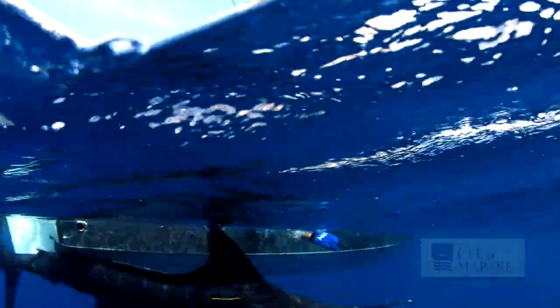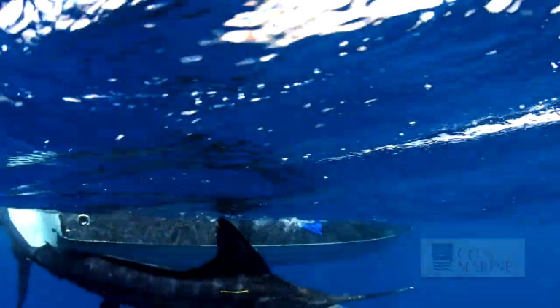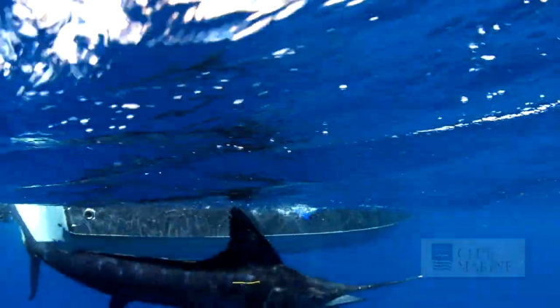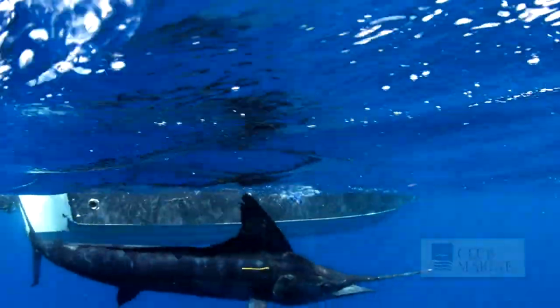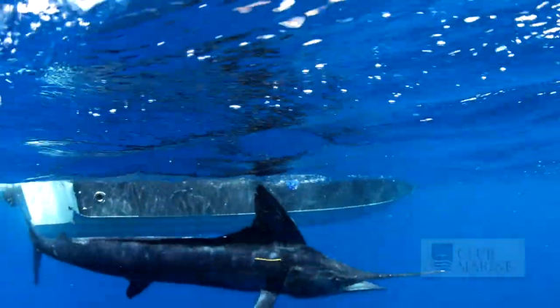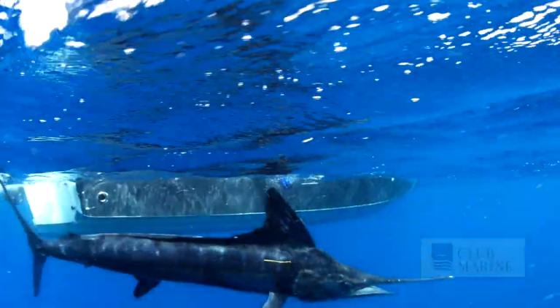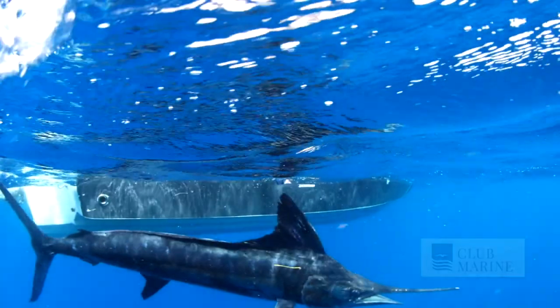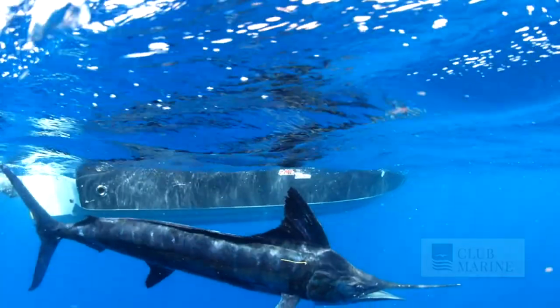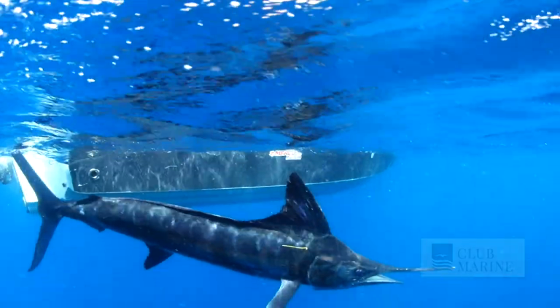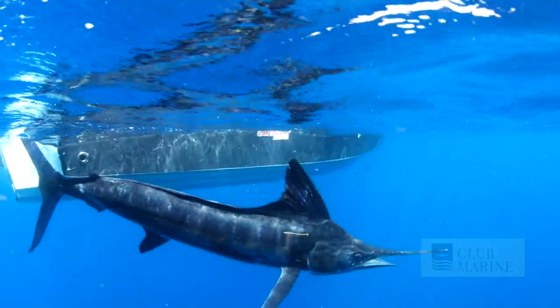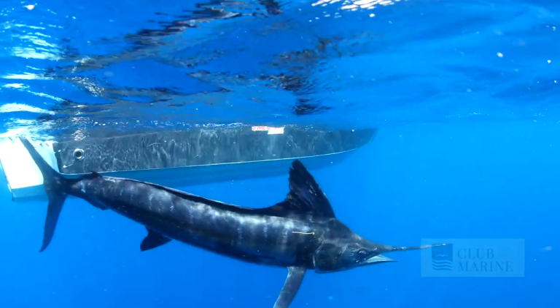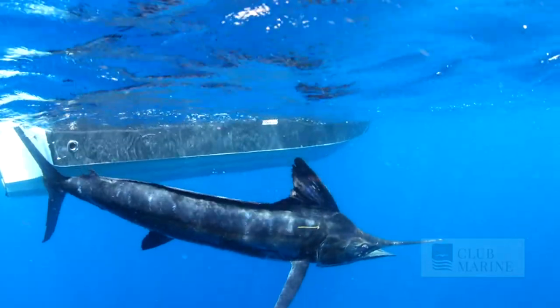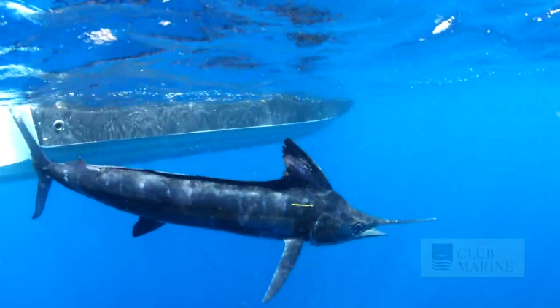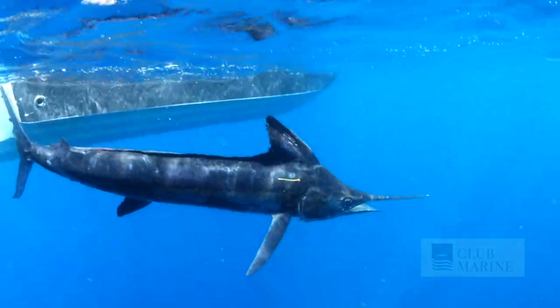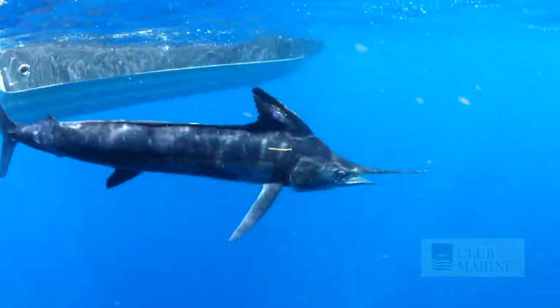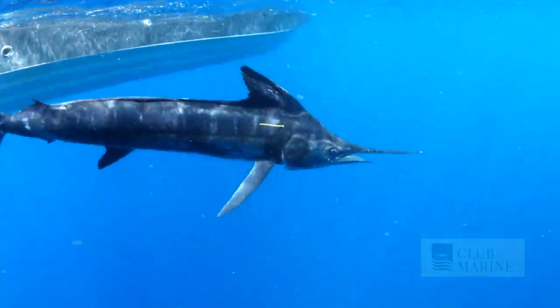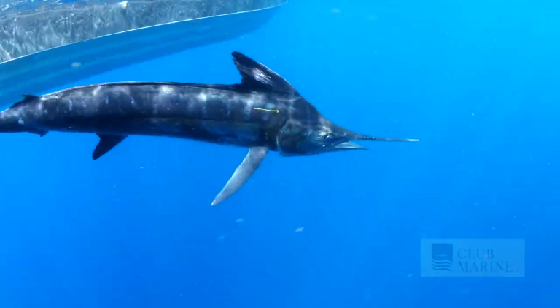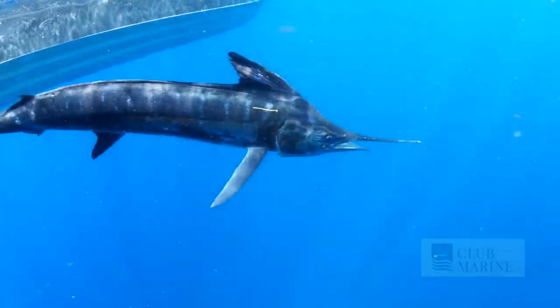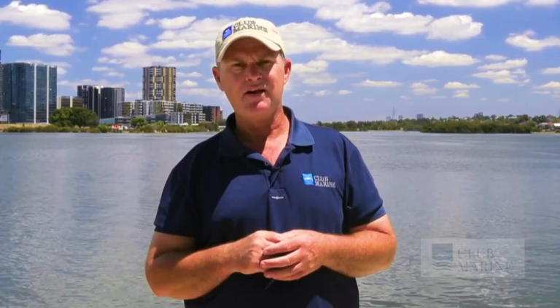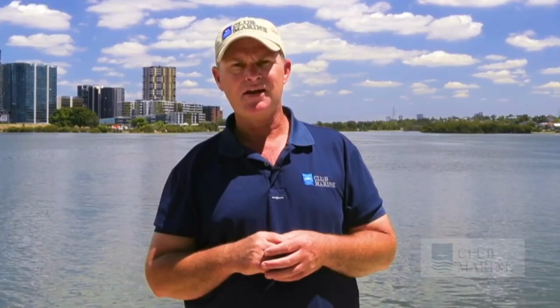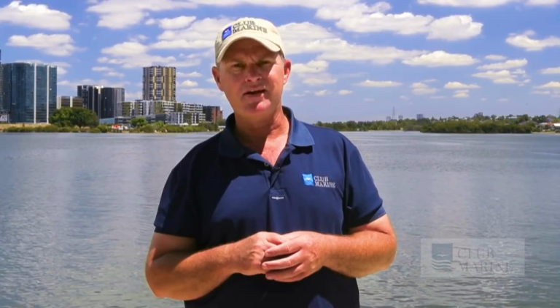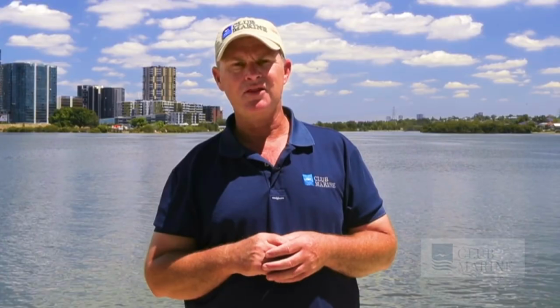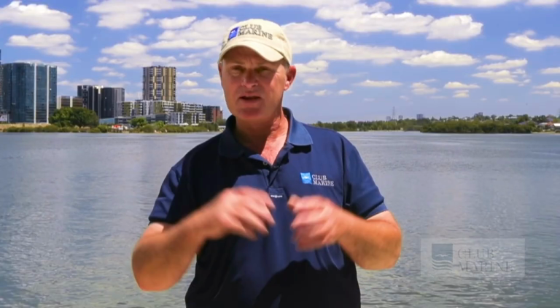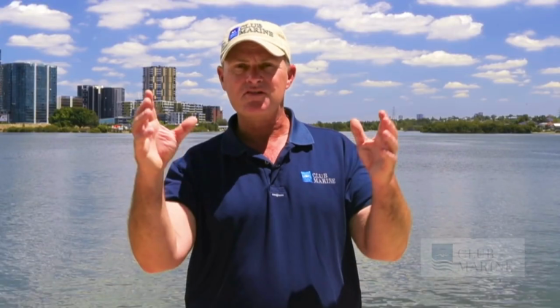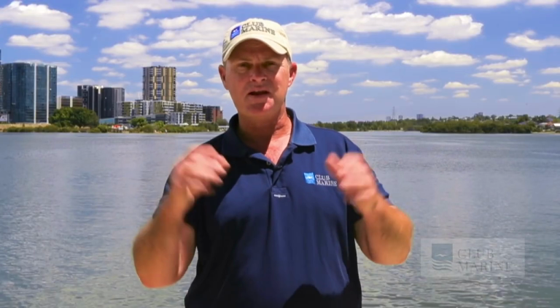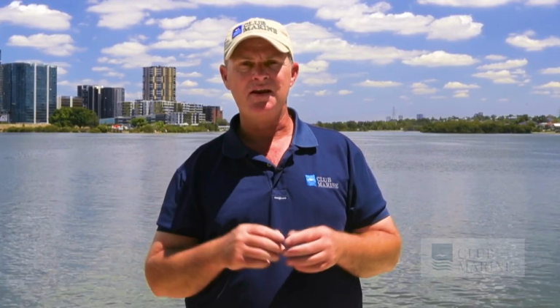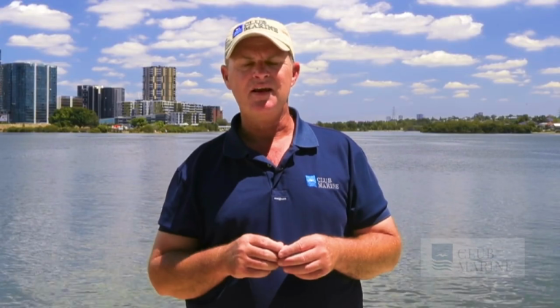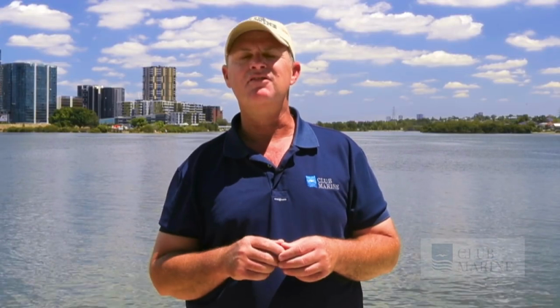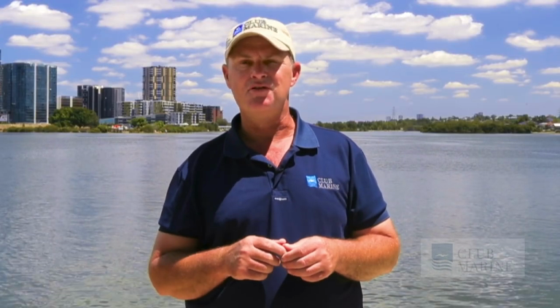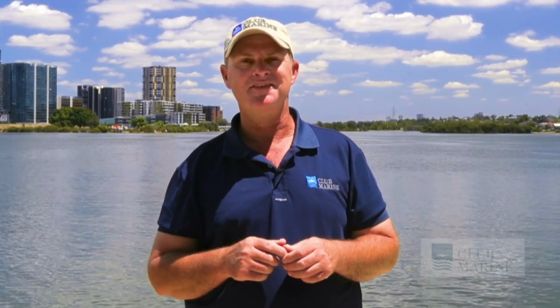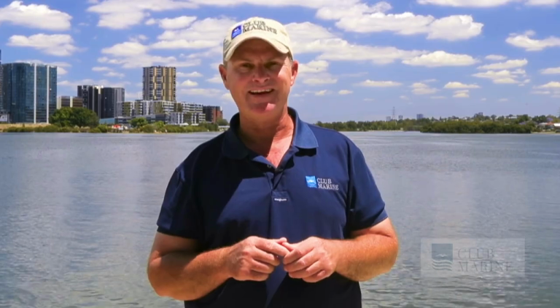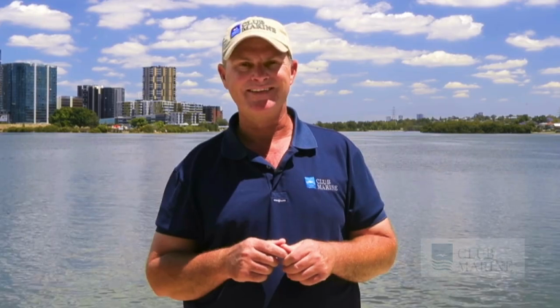Seeing those fish swim off so you can have another go at them — catch them again — is as good as it gets.